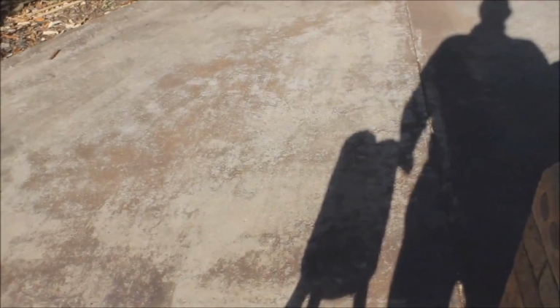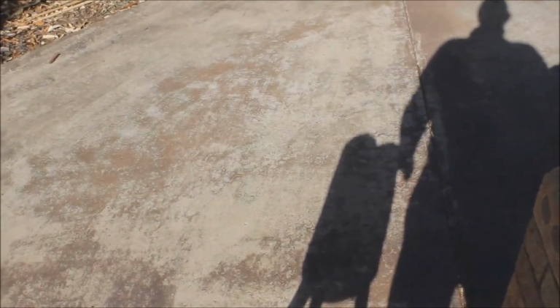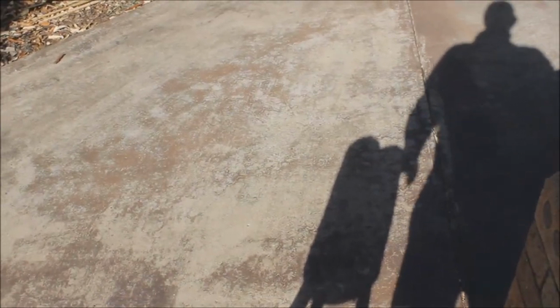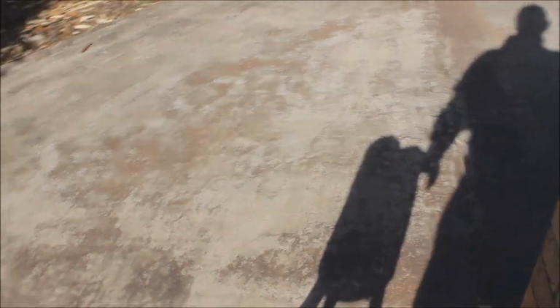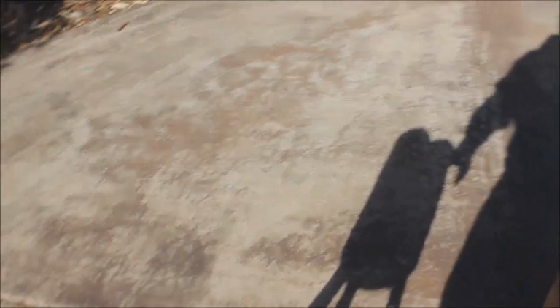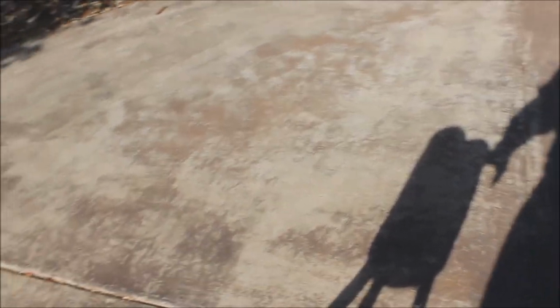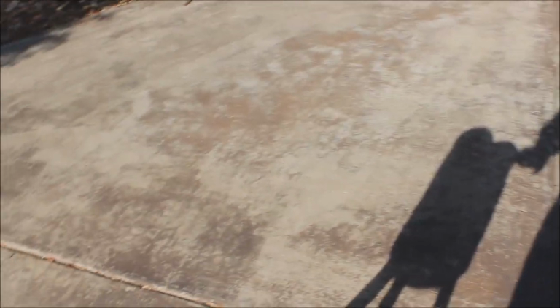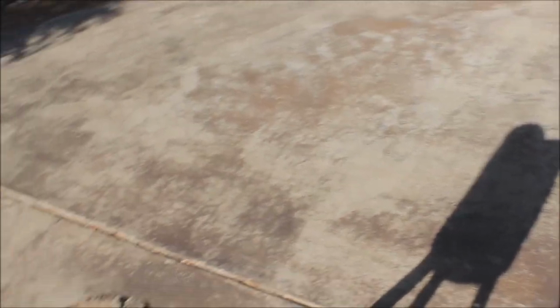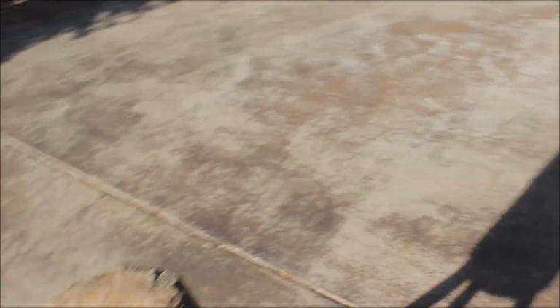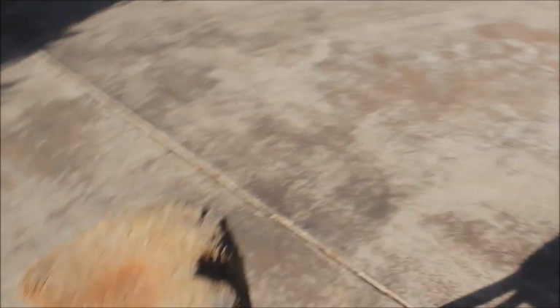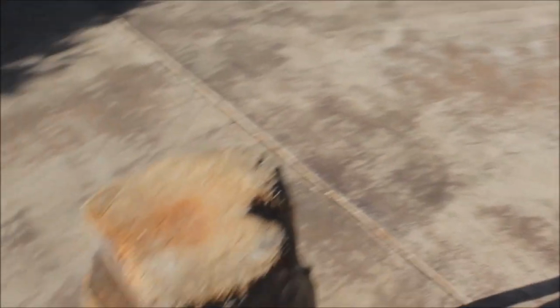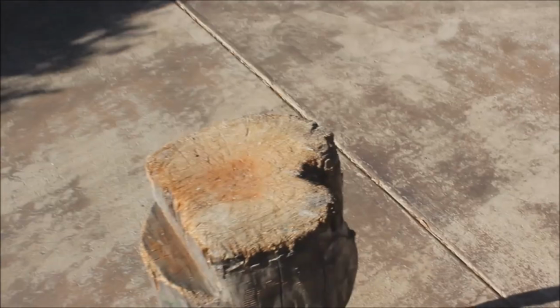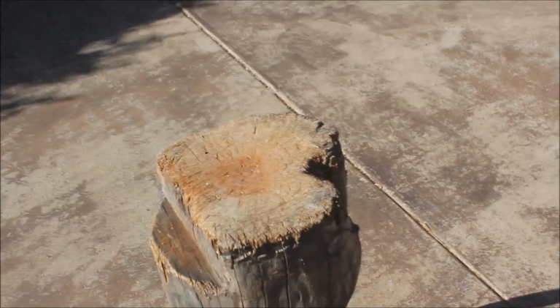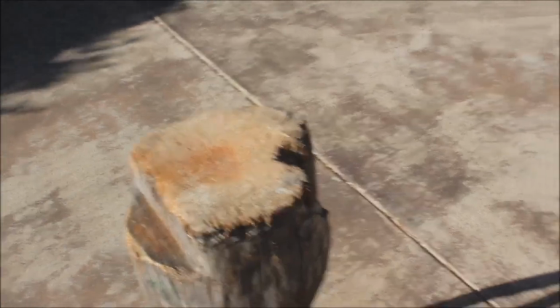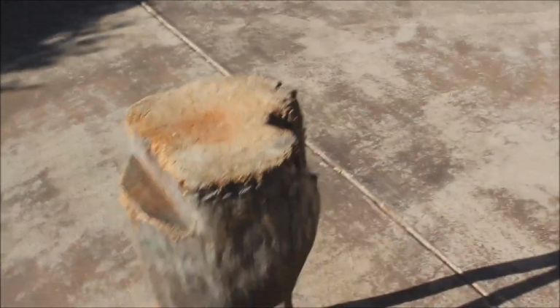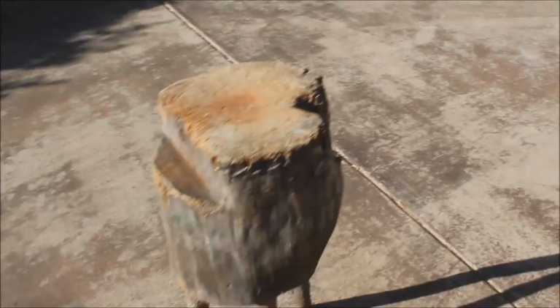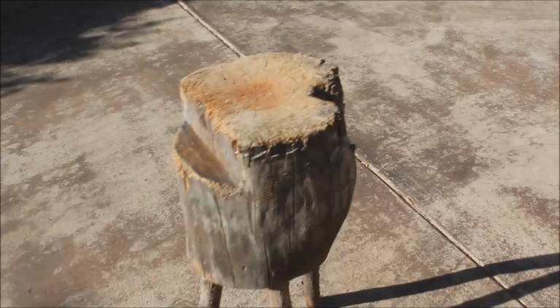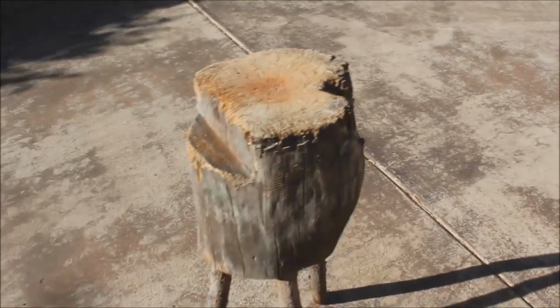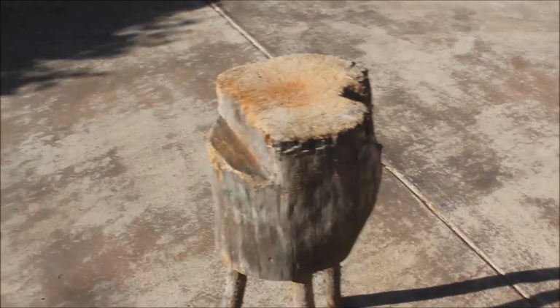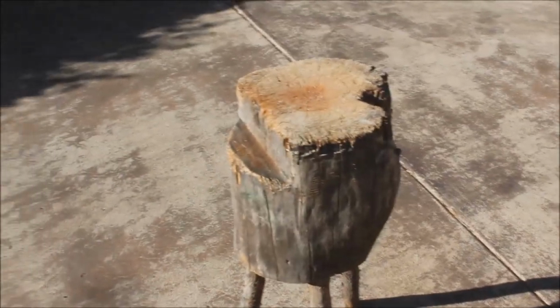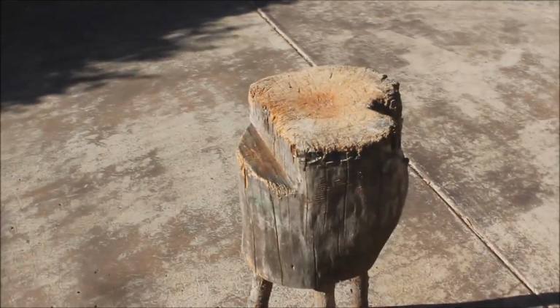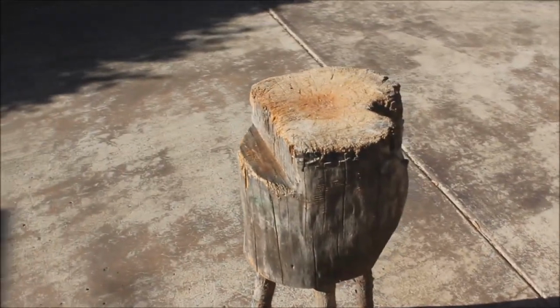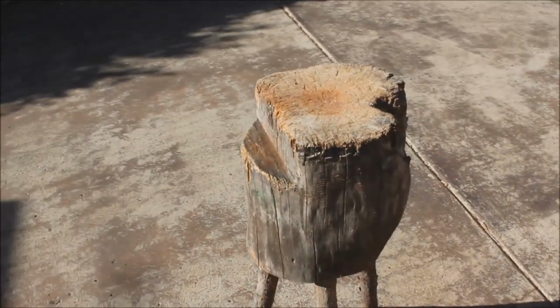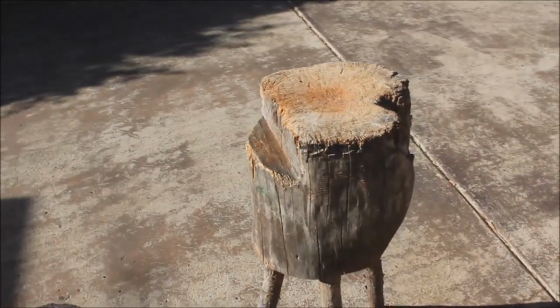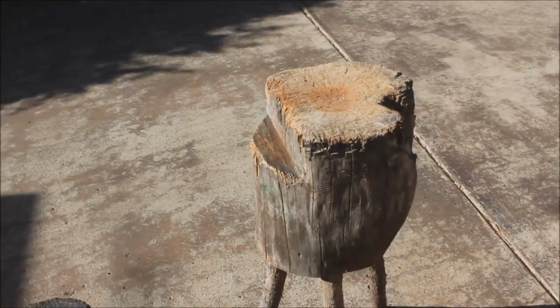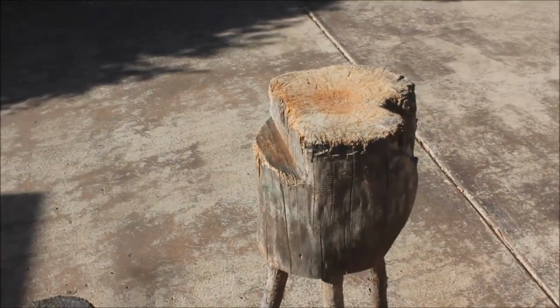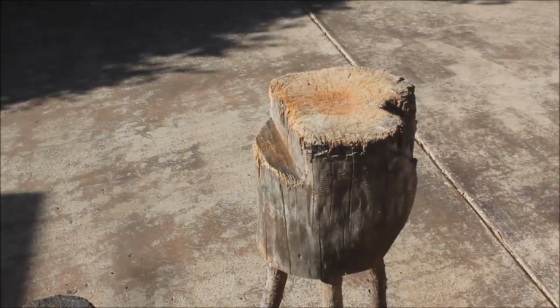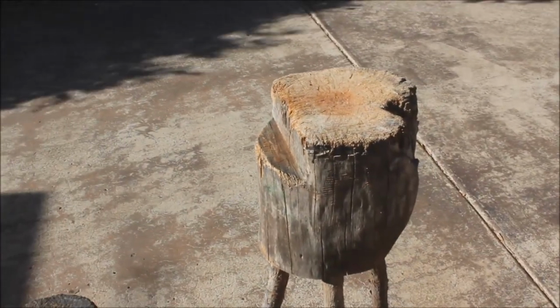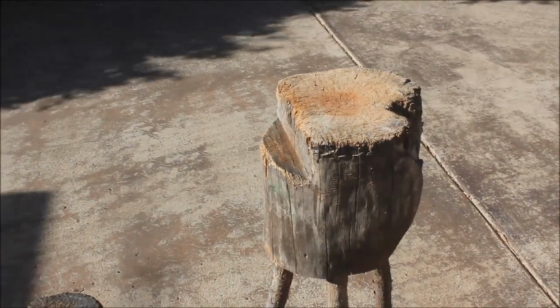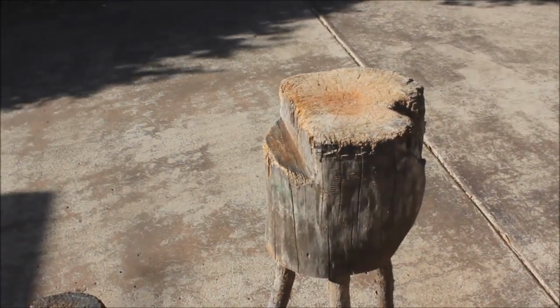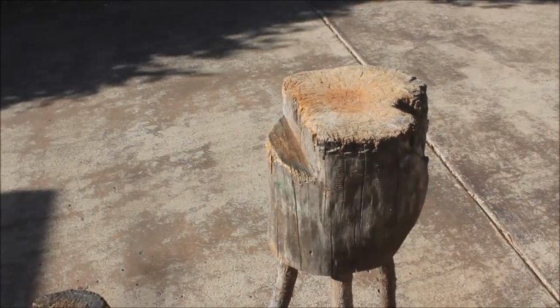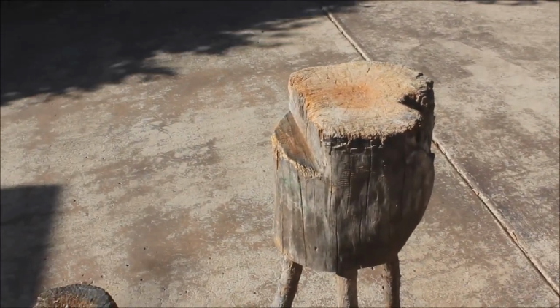If you cut your legs a bit long, then you can soon lower the block to suit you.